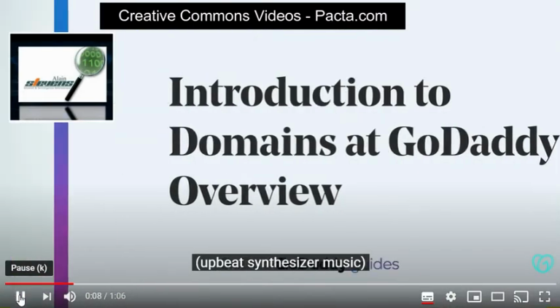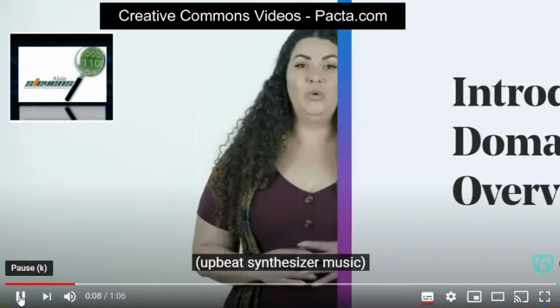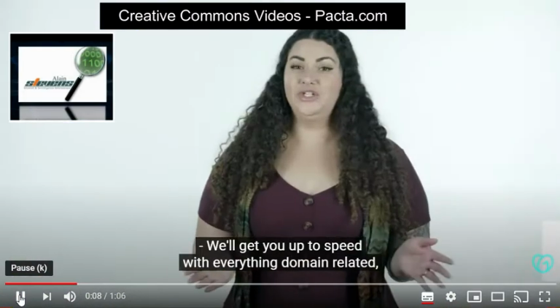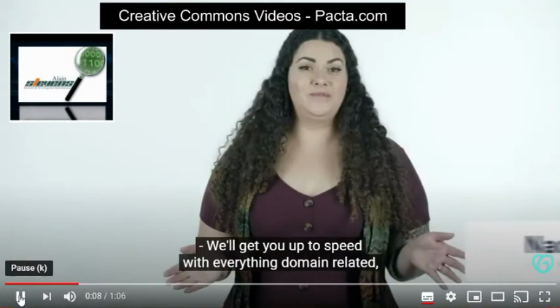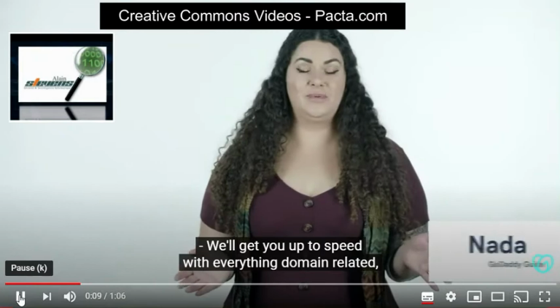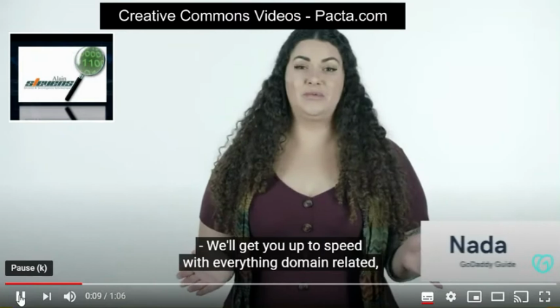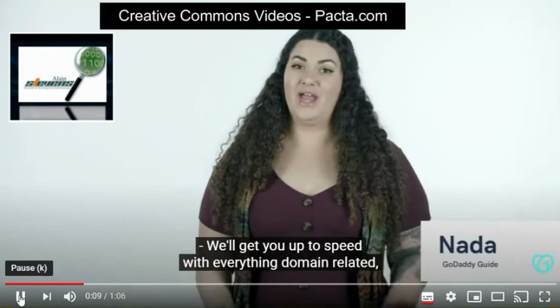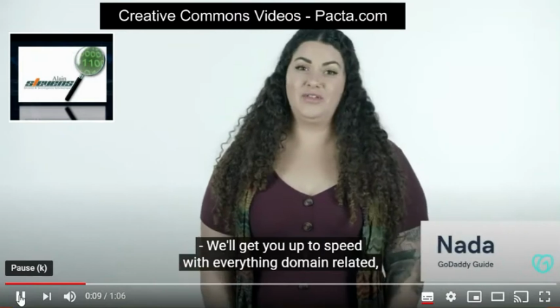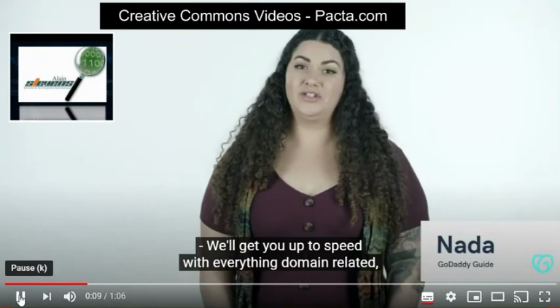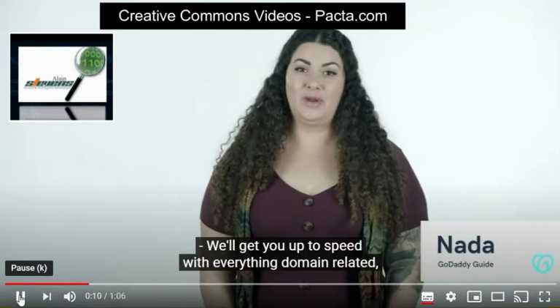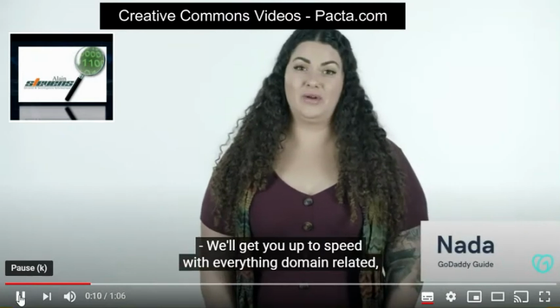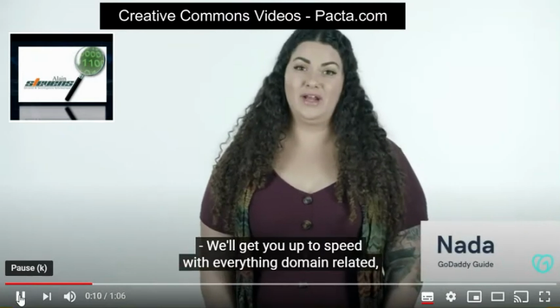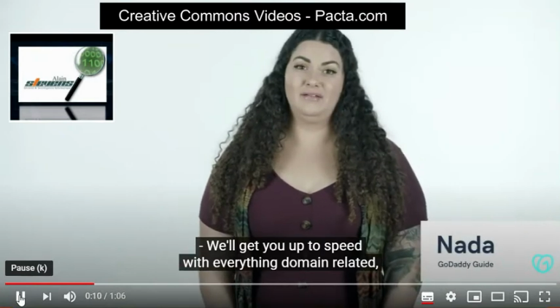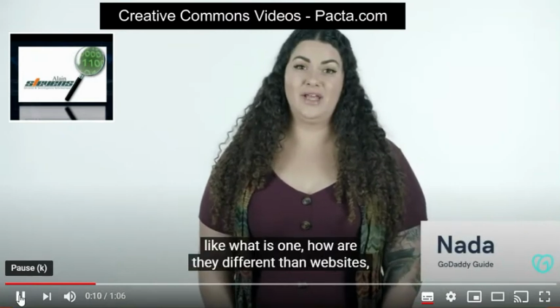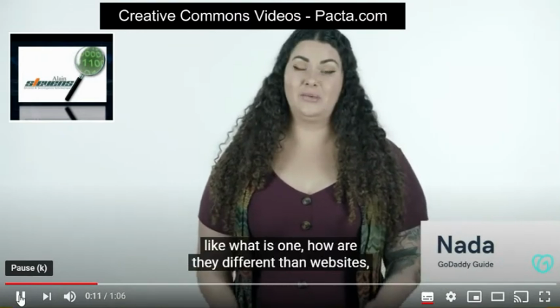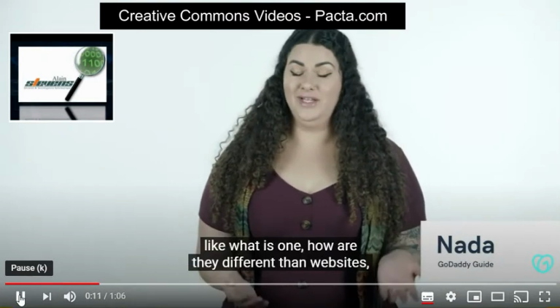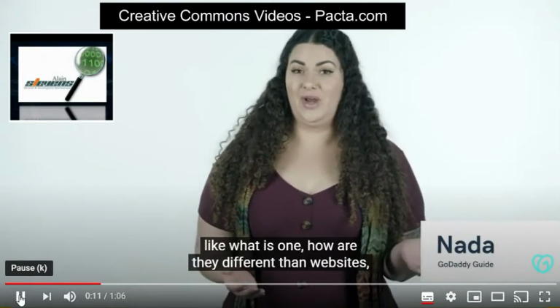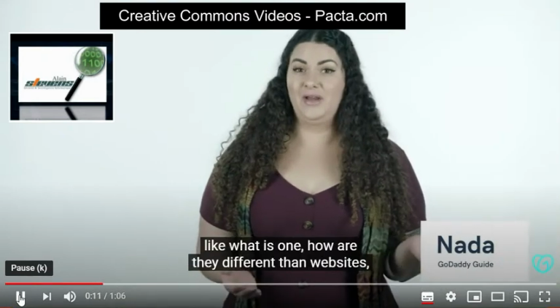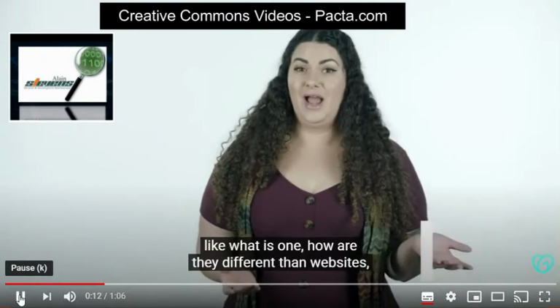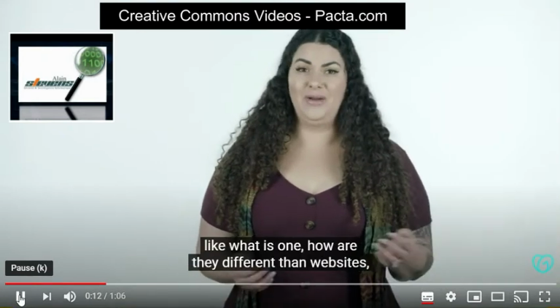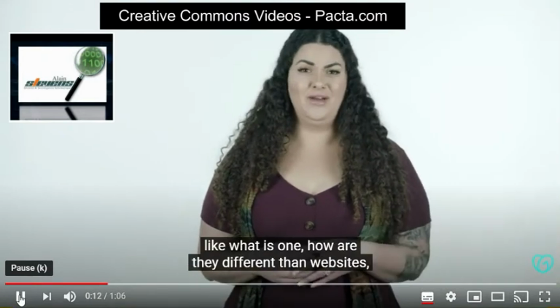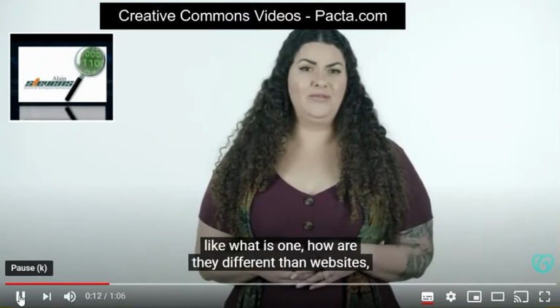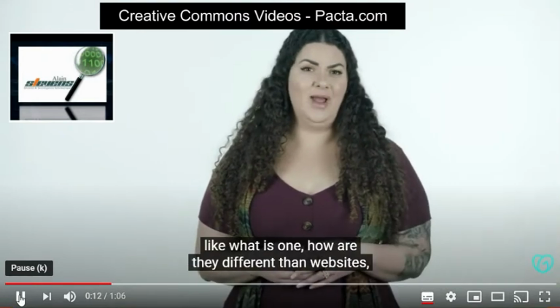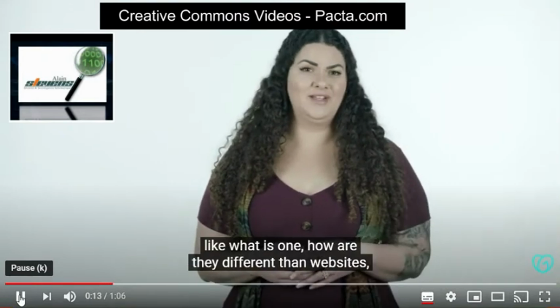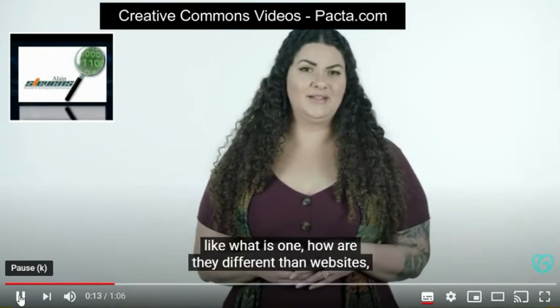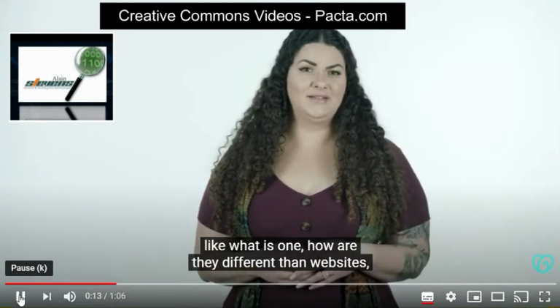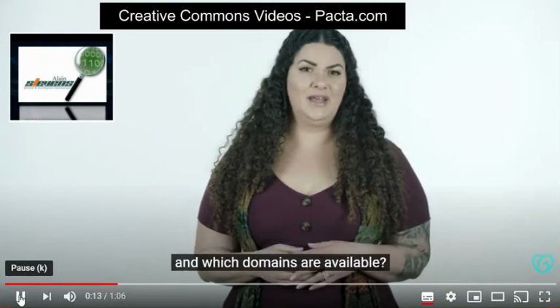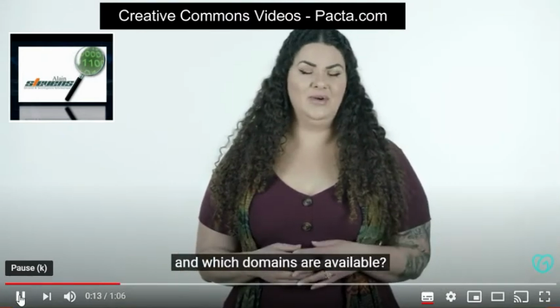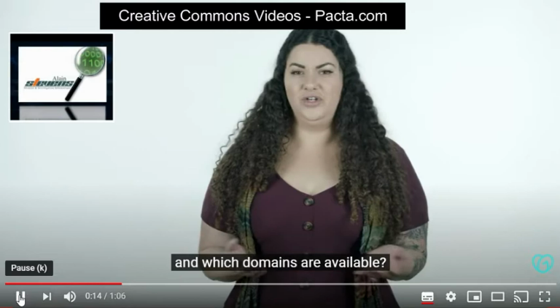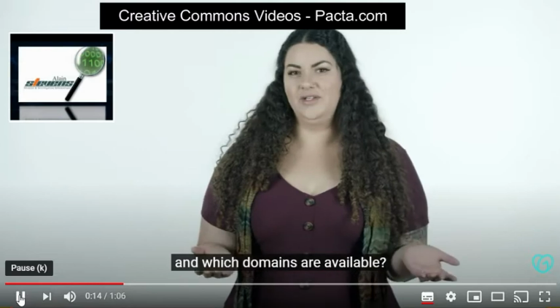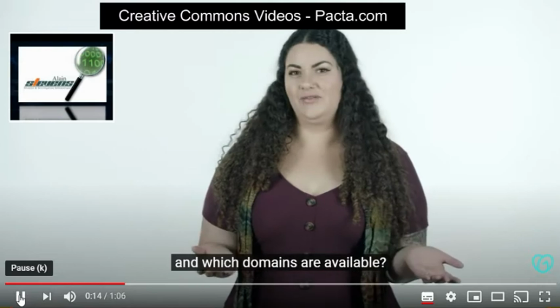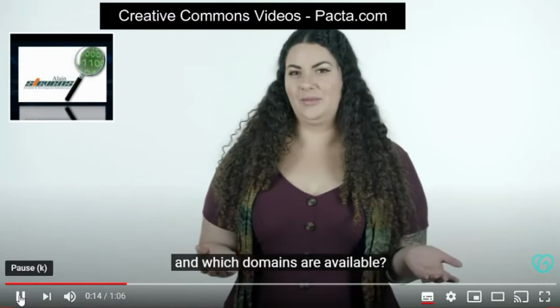We'll get you up to speed with everything domain related. Like, what is one? How are they different from websites? And which domains are available?